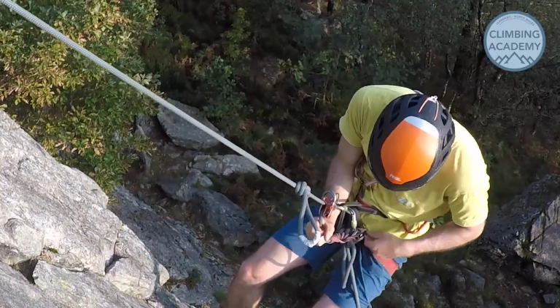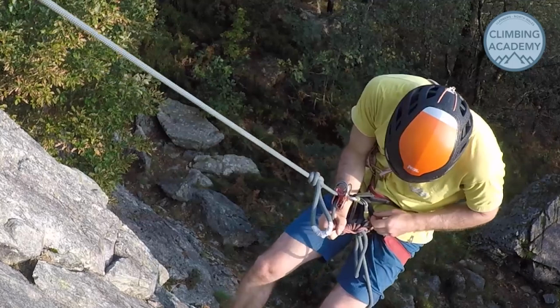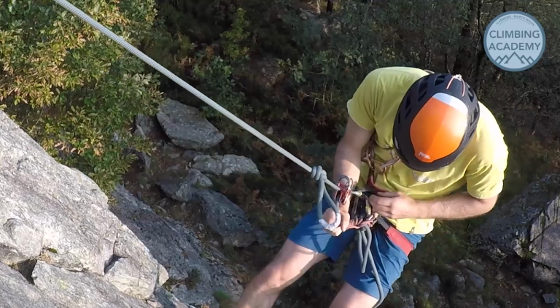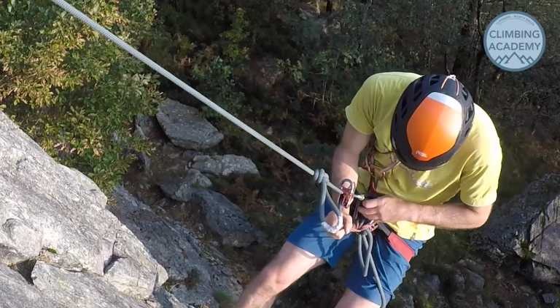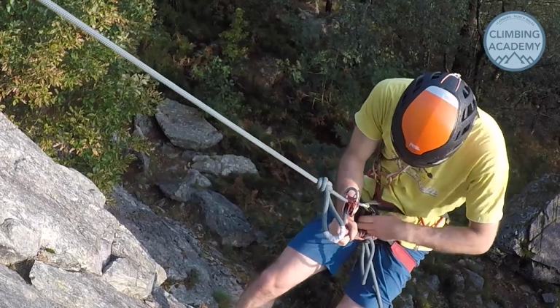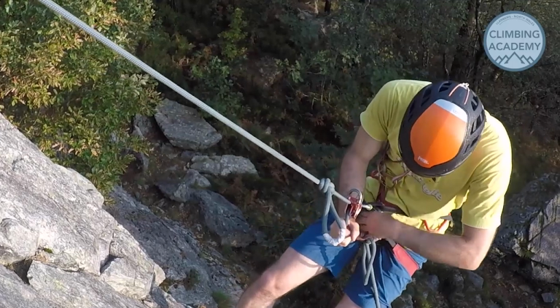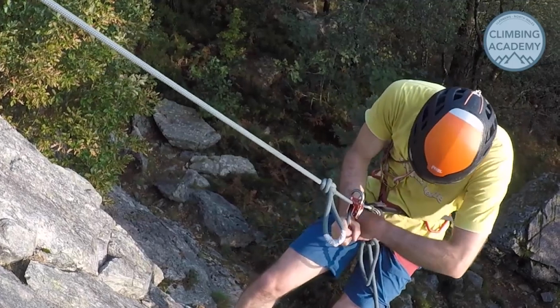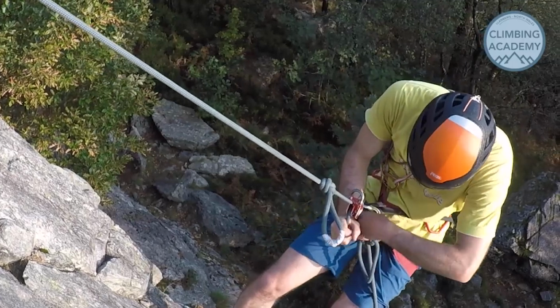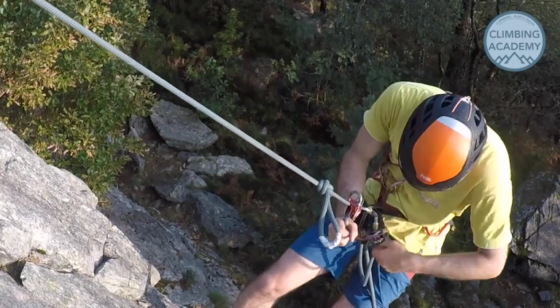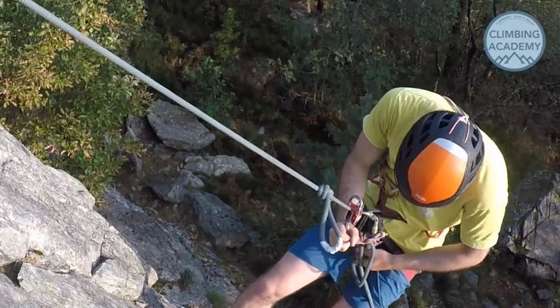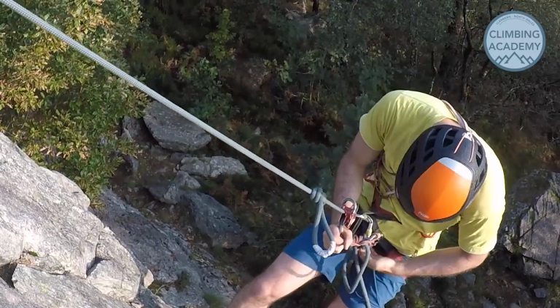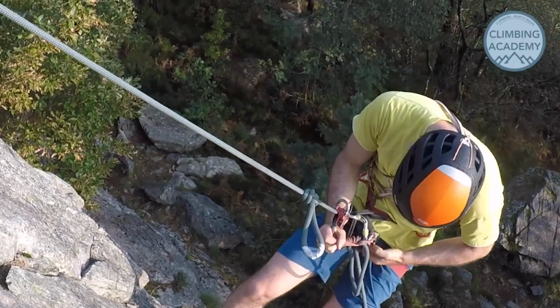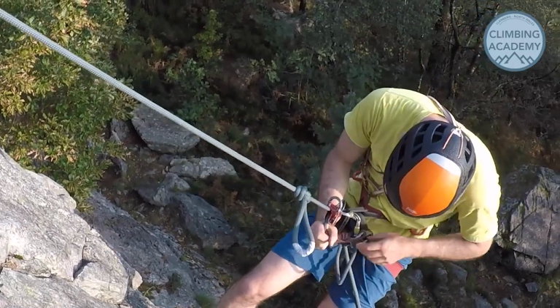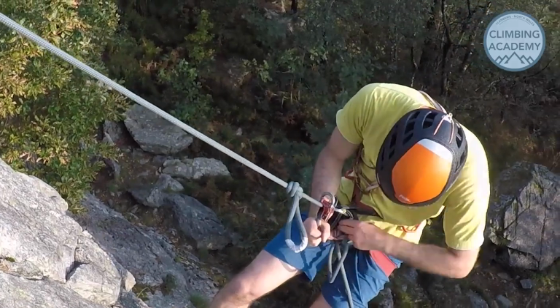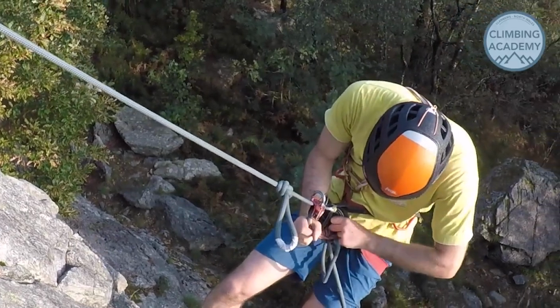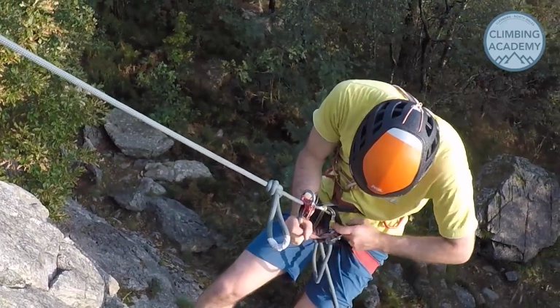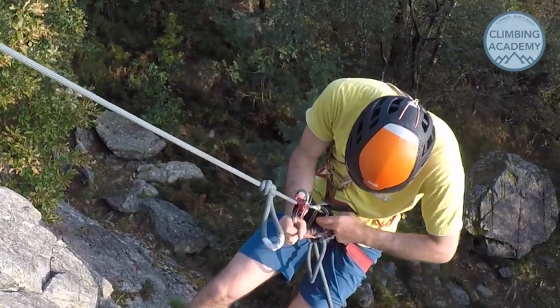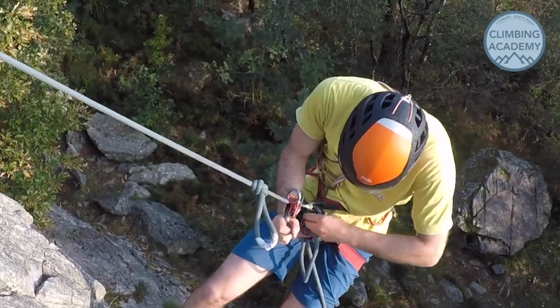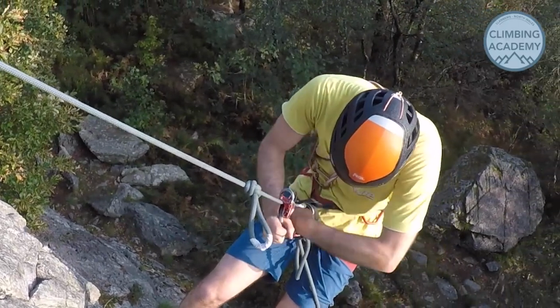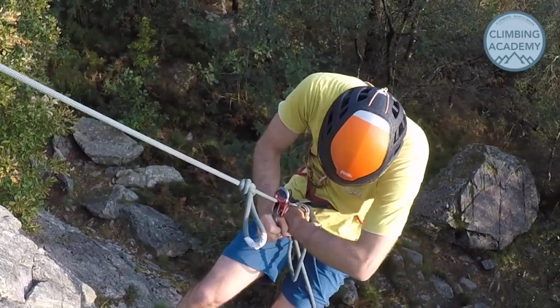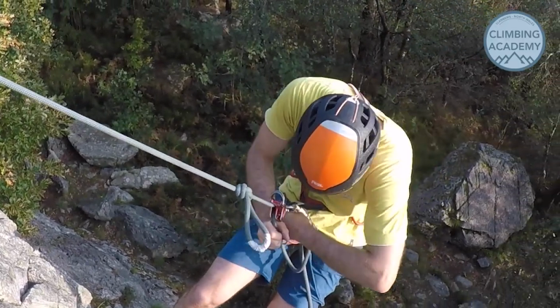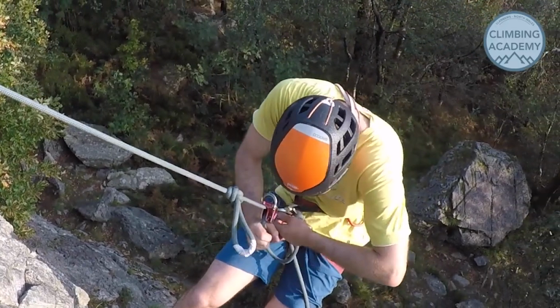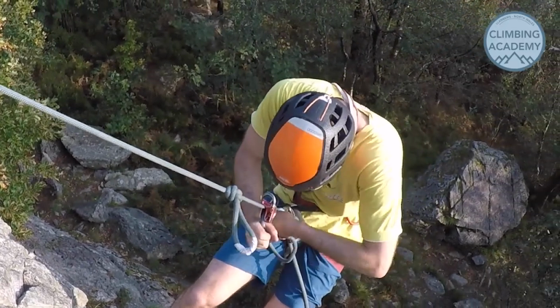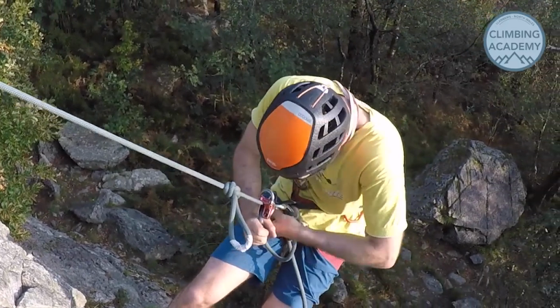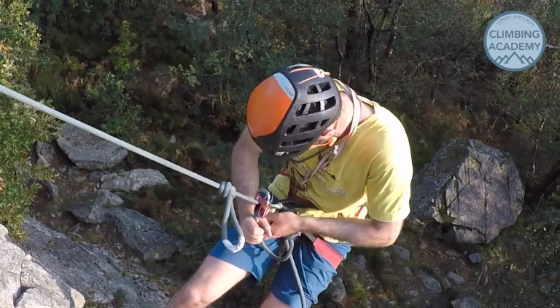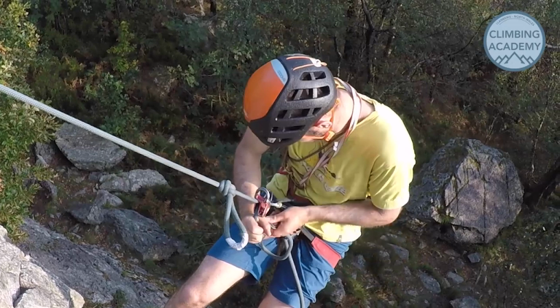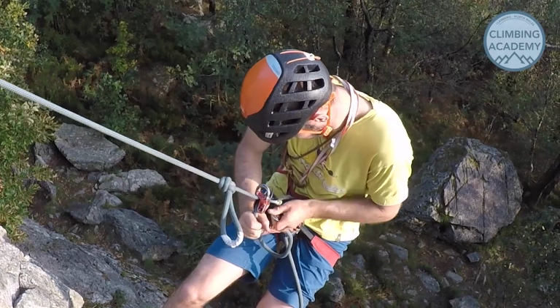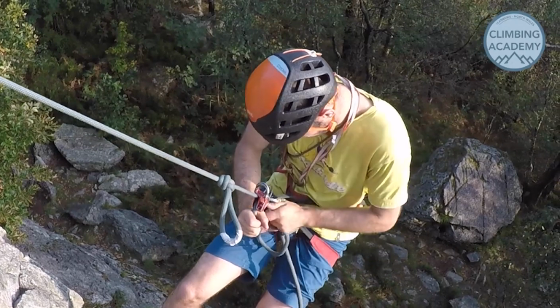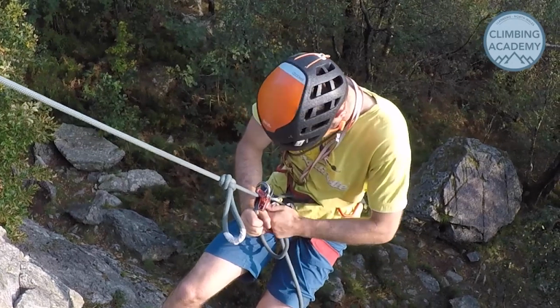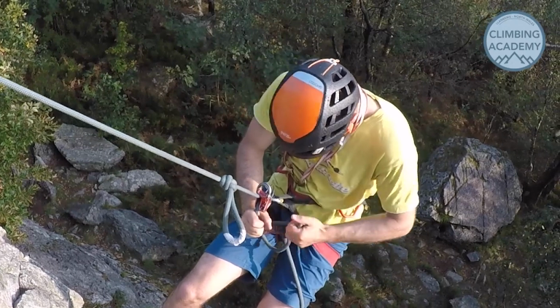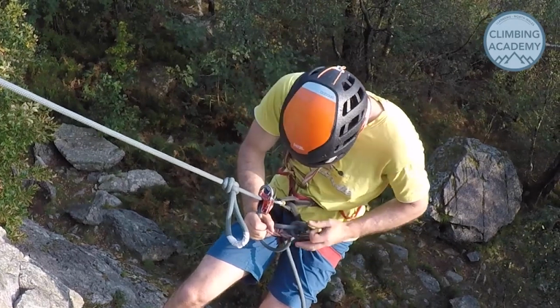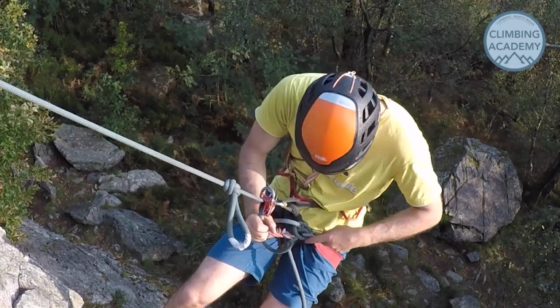Before carrying on down to the bottom, remember to remove the backup clove hitch. It's really annoying if you abseil onto it.